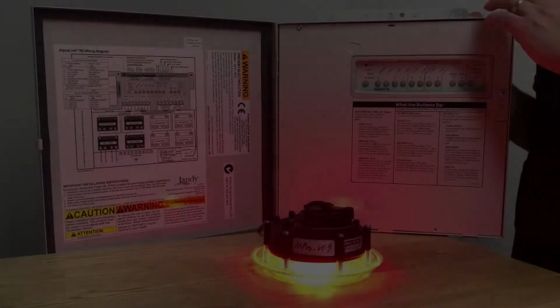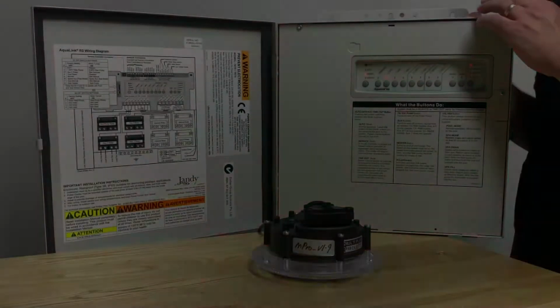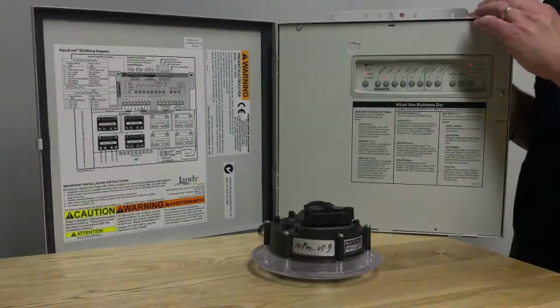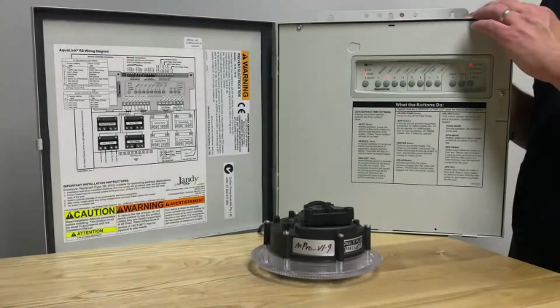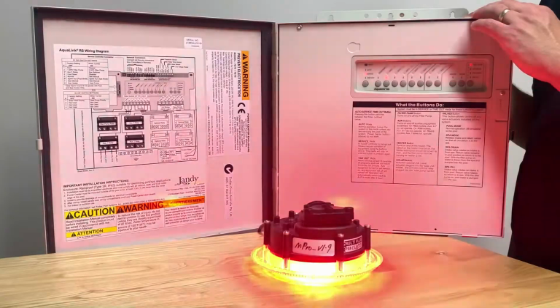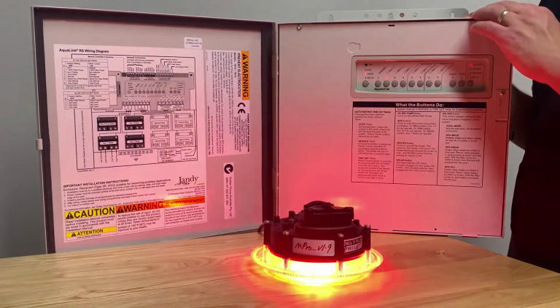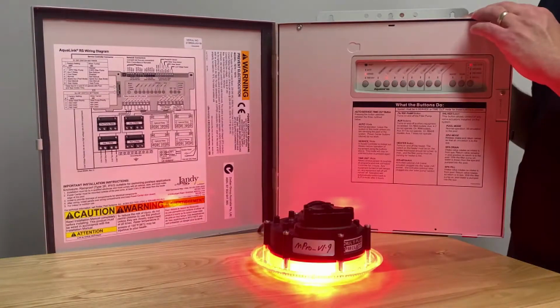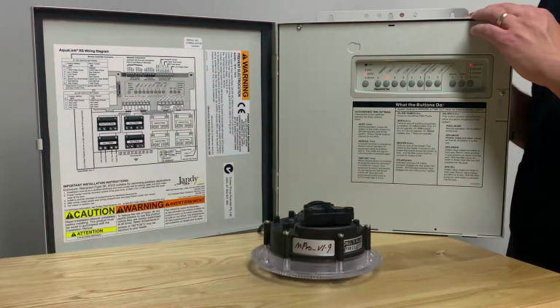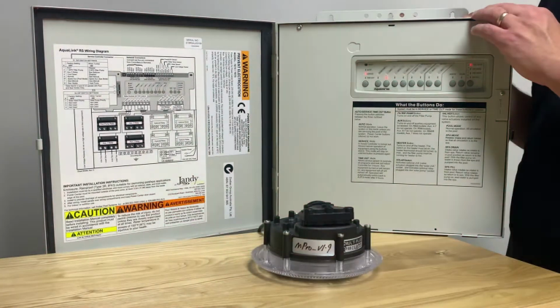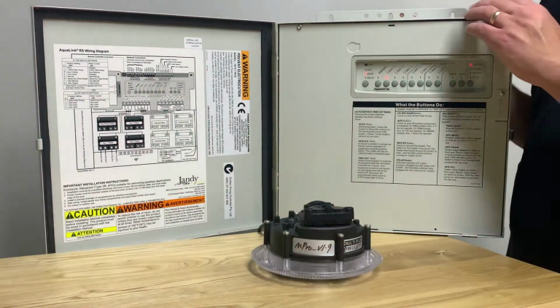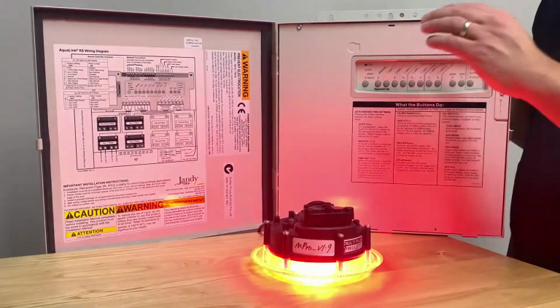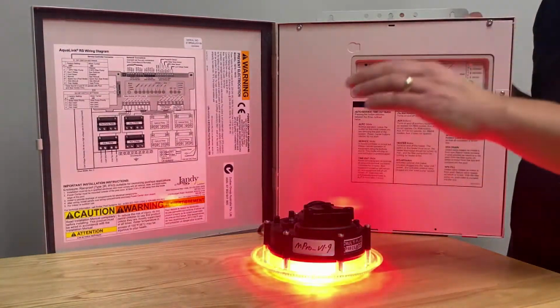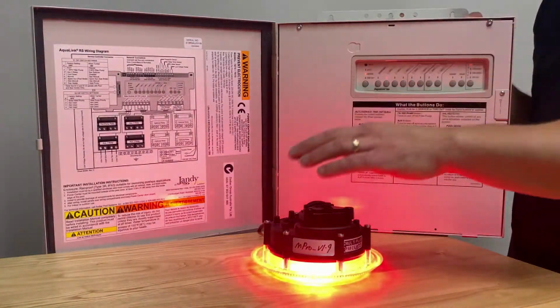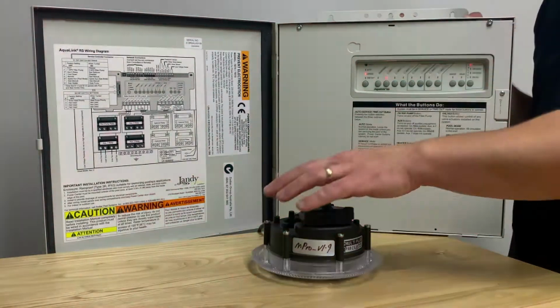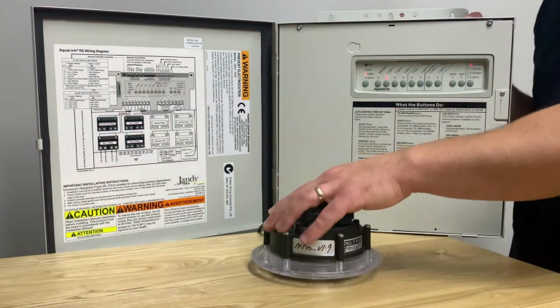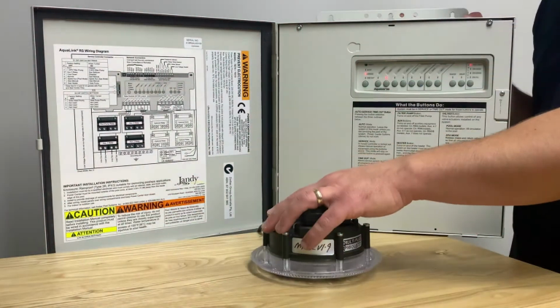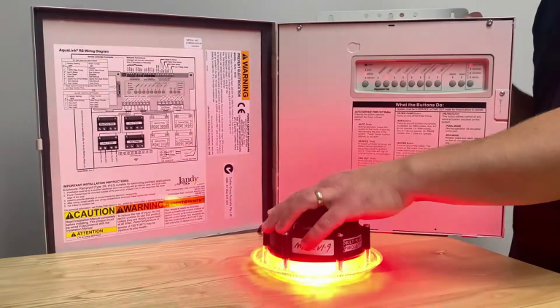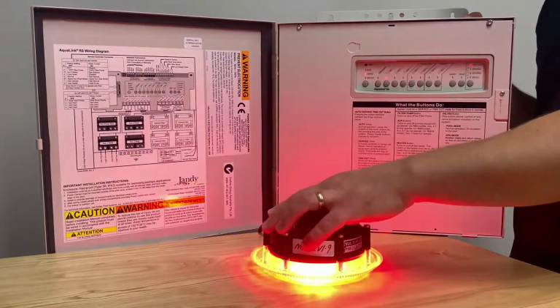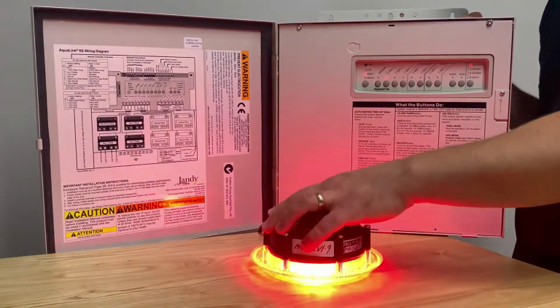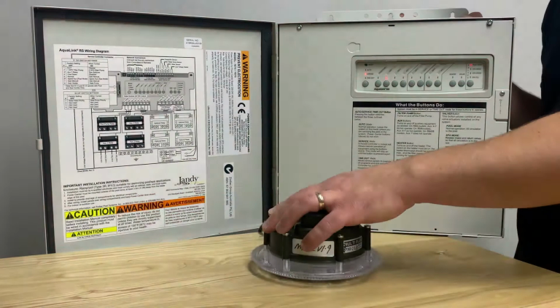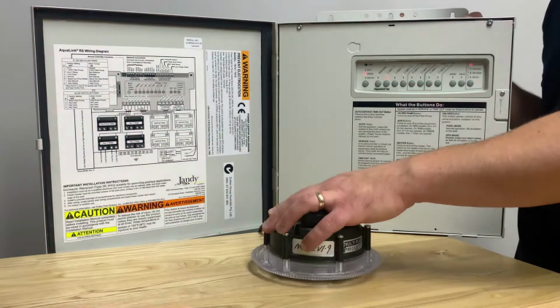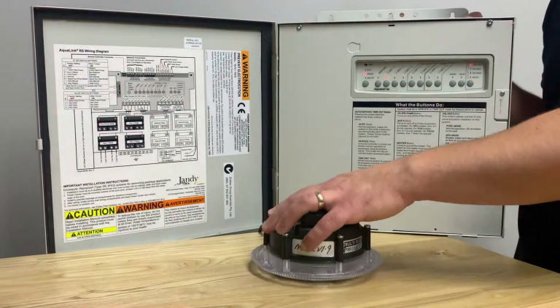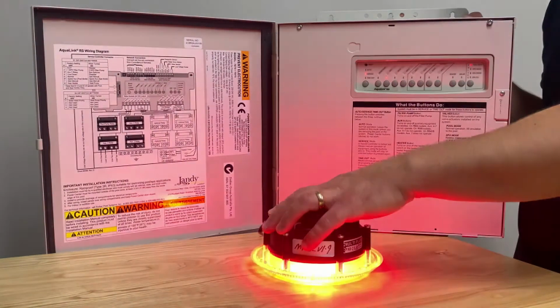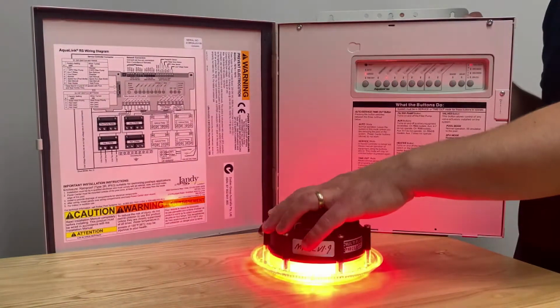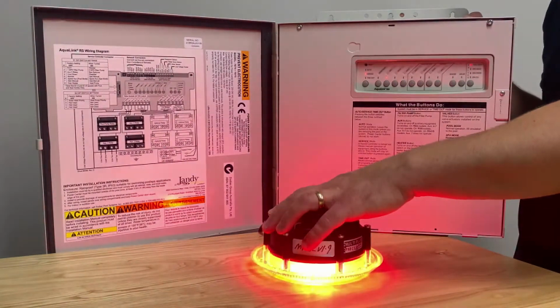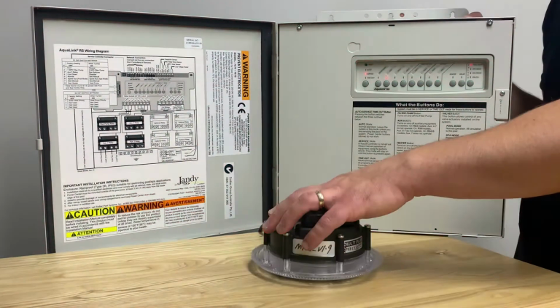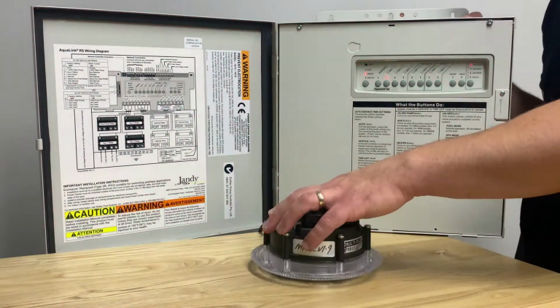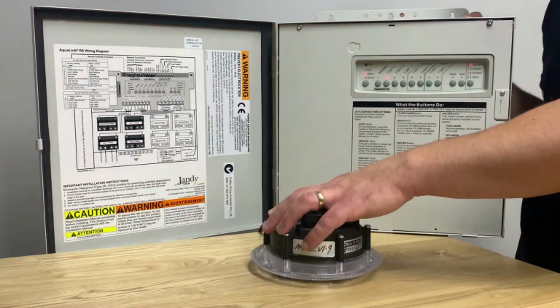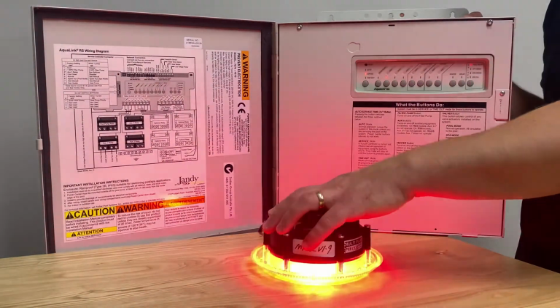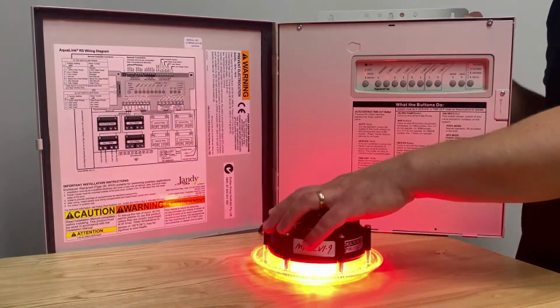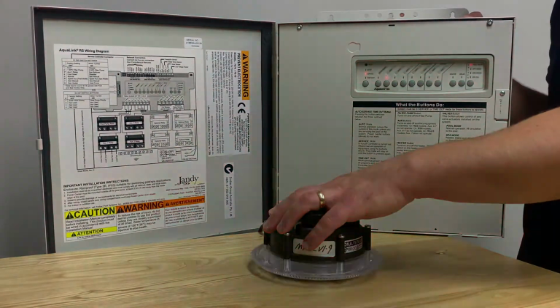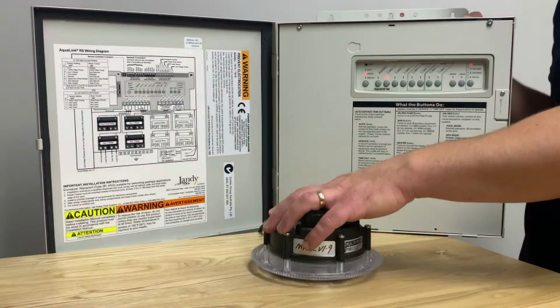After the third time the light will enter setup mode. It will start by flashing red.